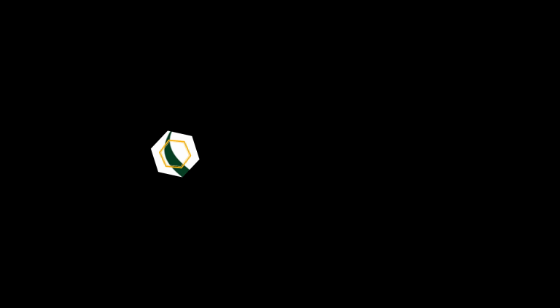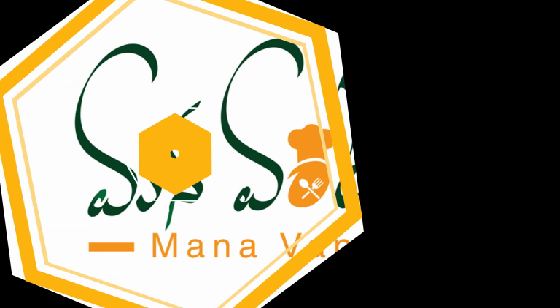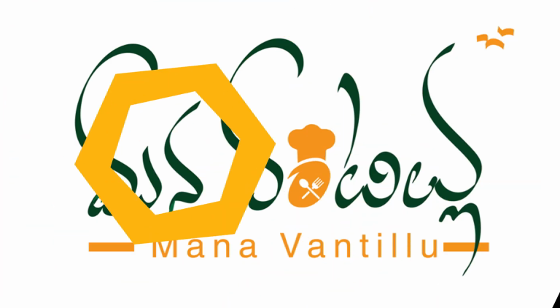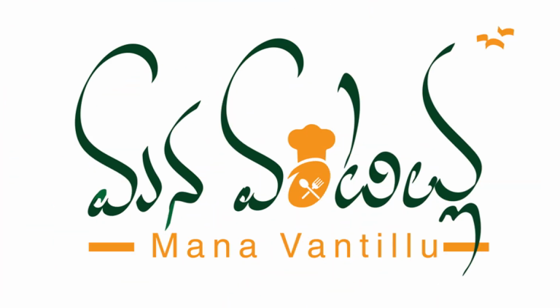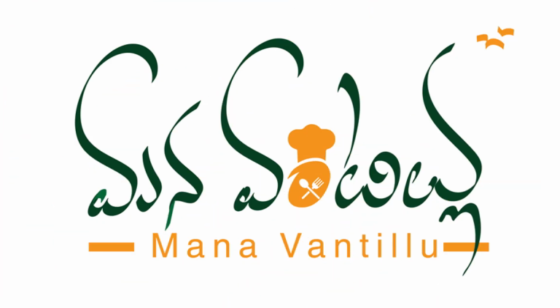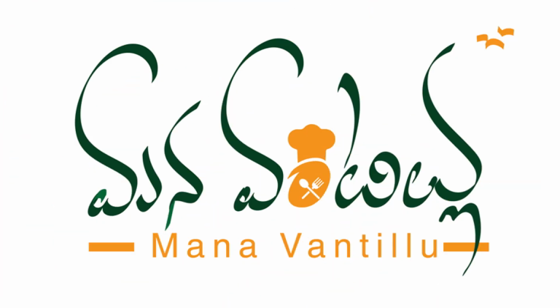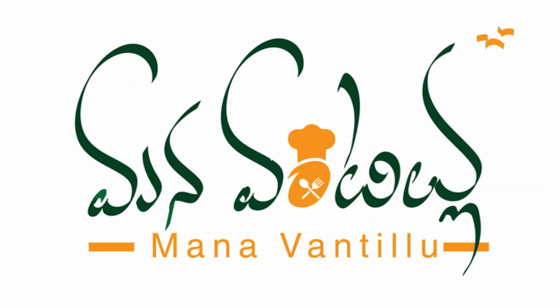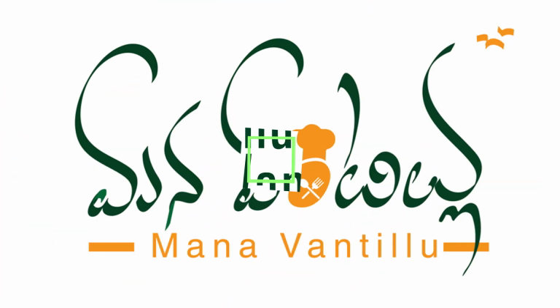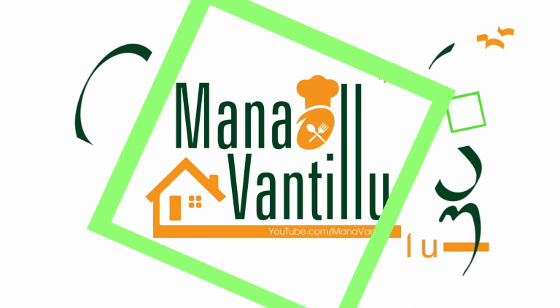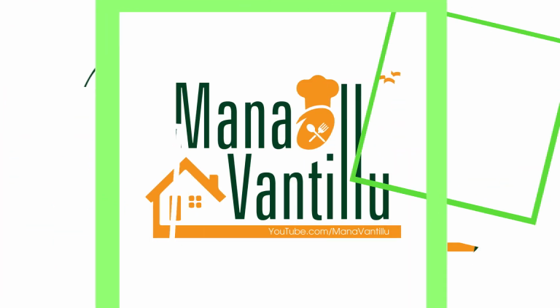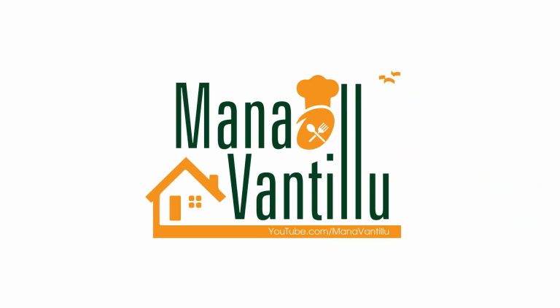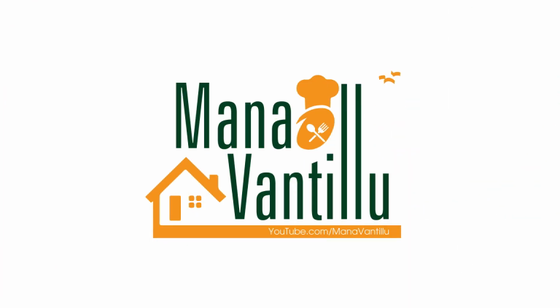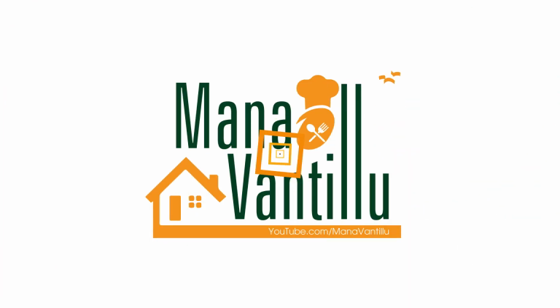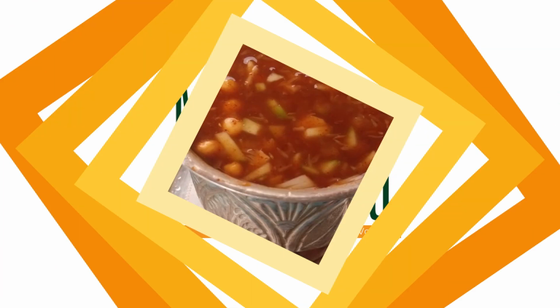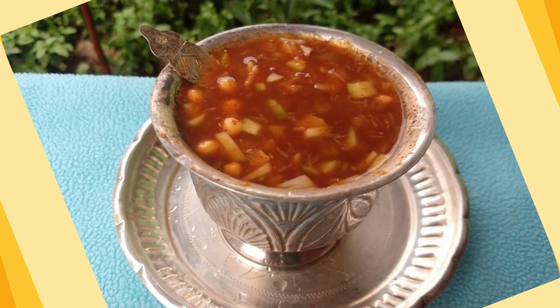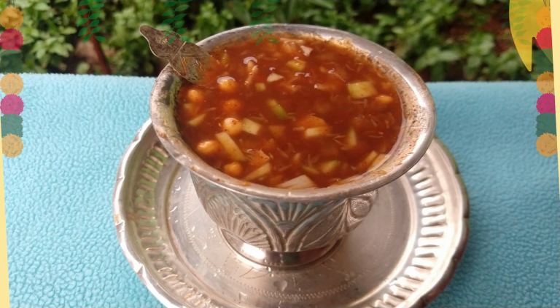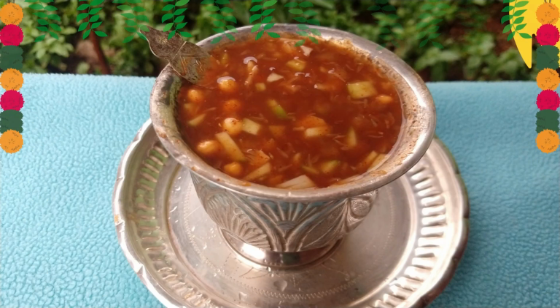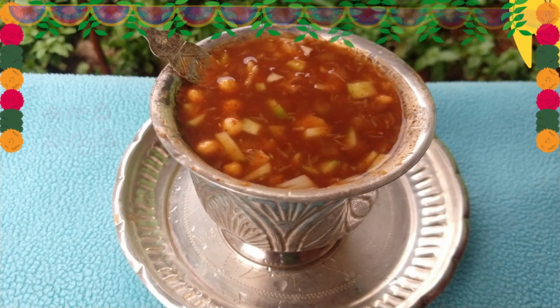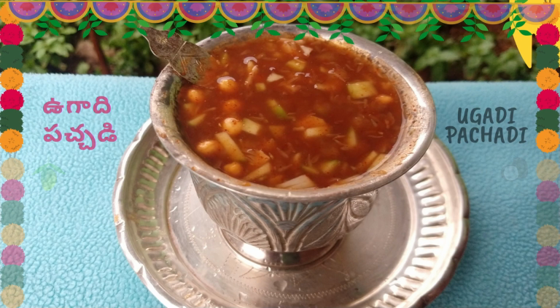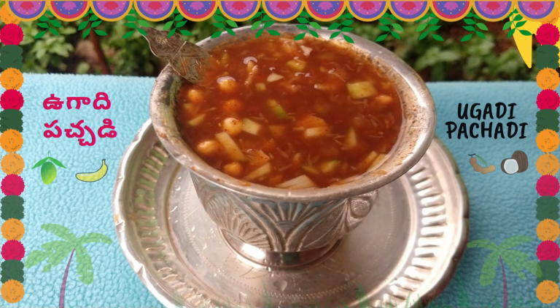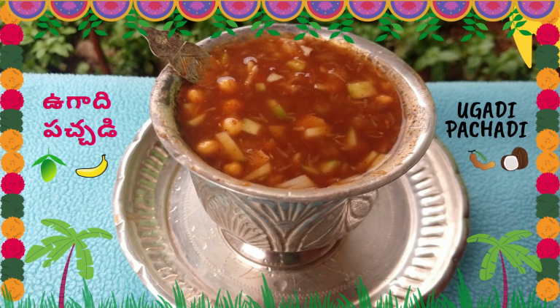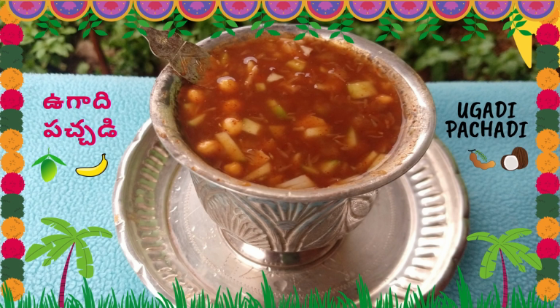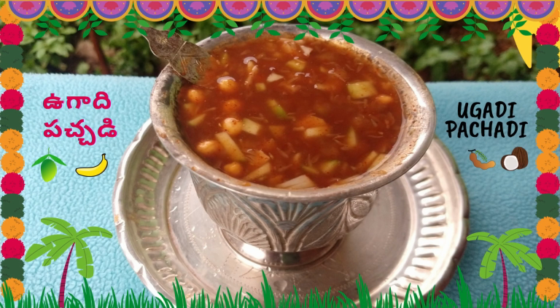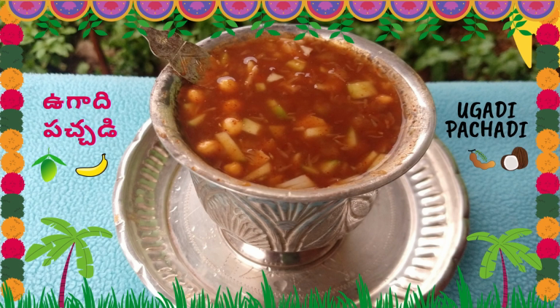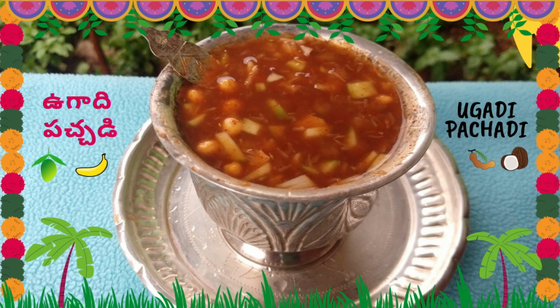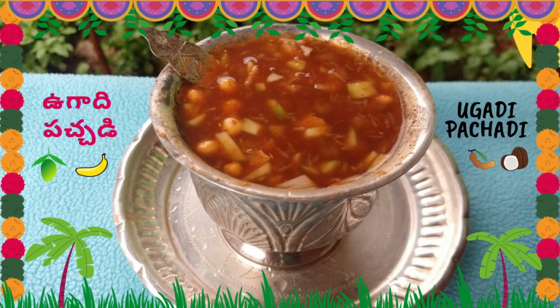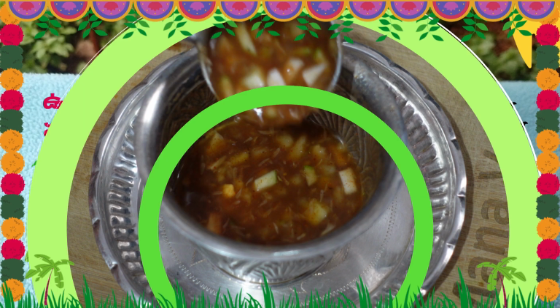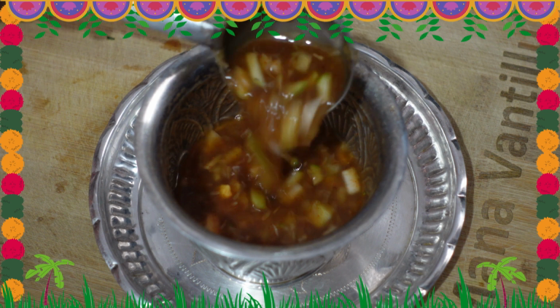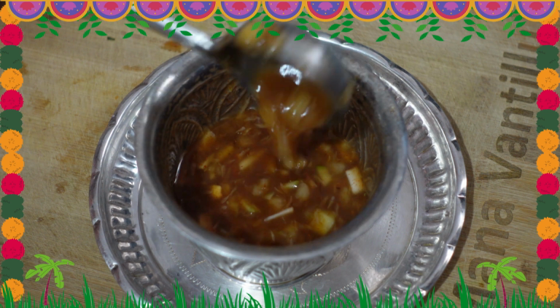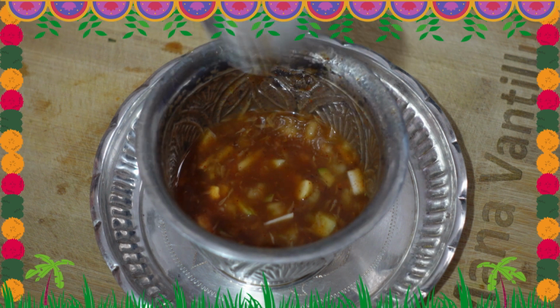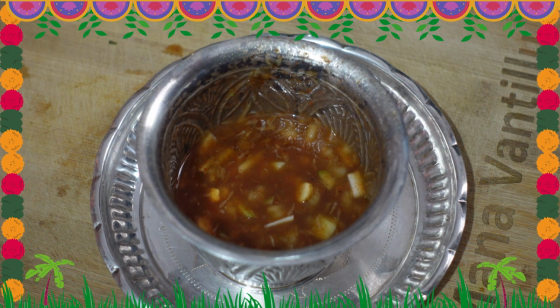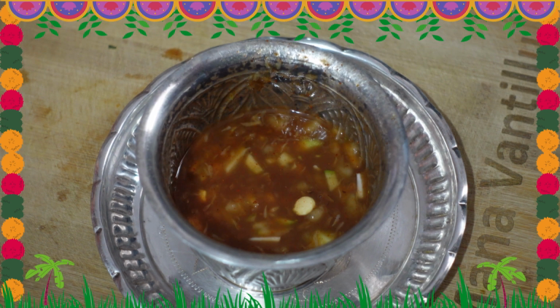Hello everyone, welcome to my channel. Today we are going to make a good recipe — for this recipe.